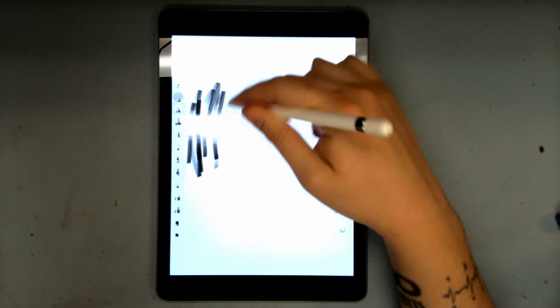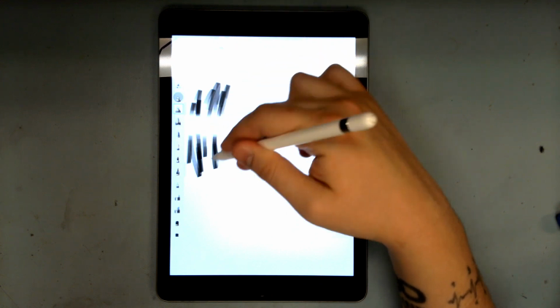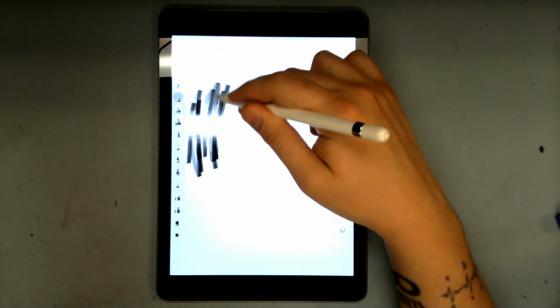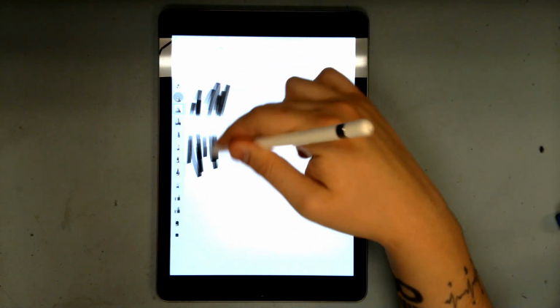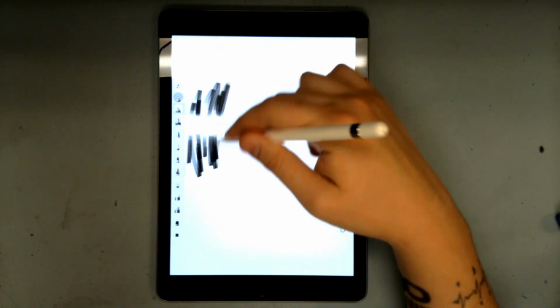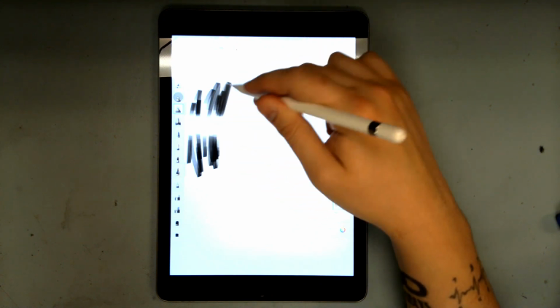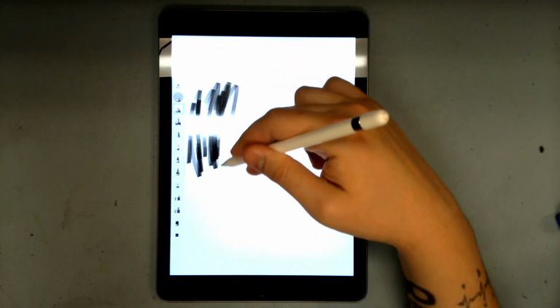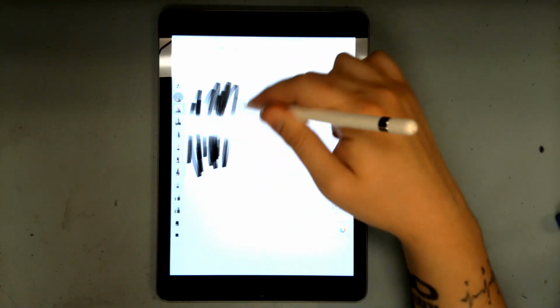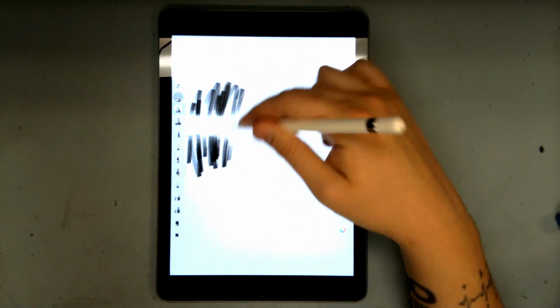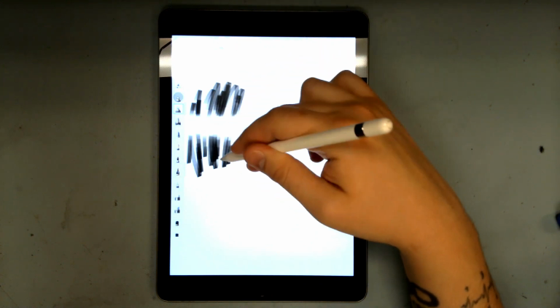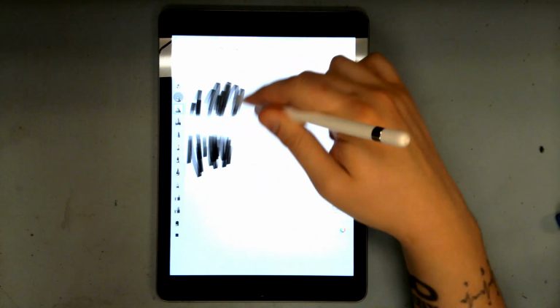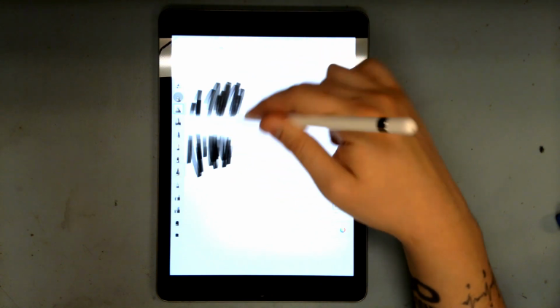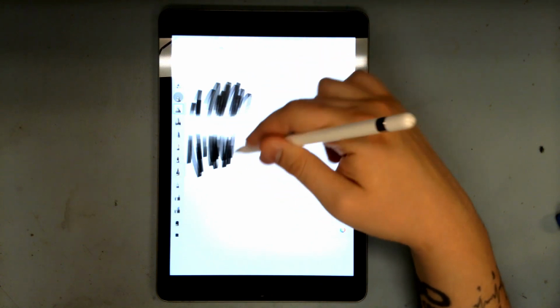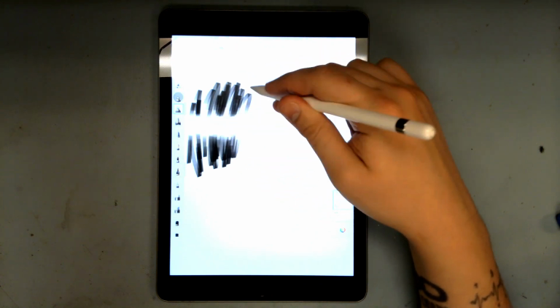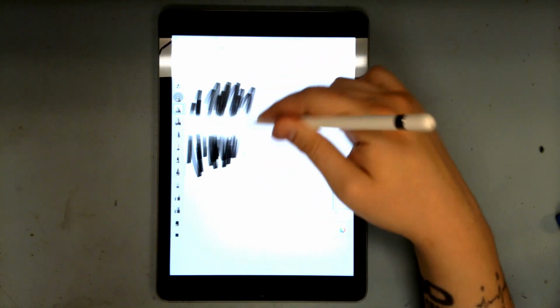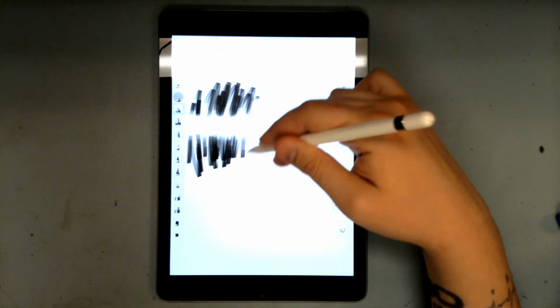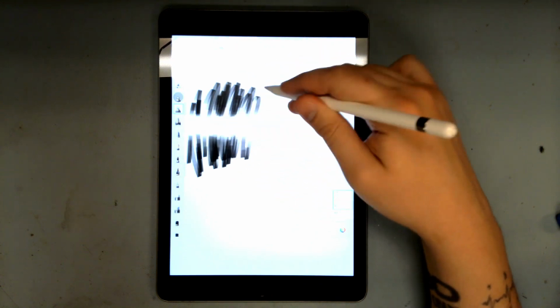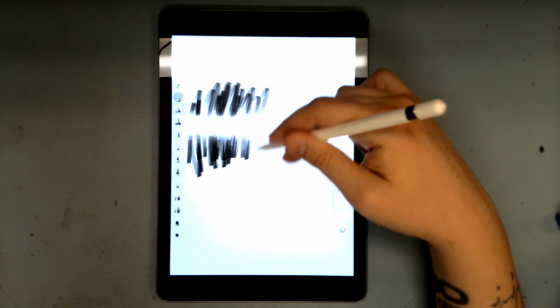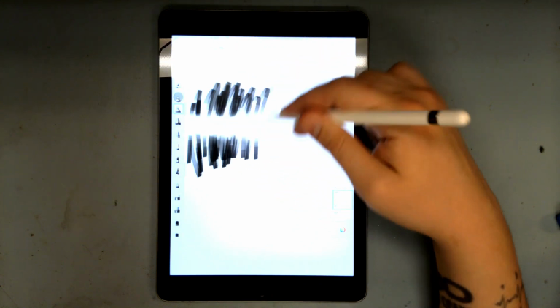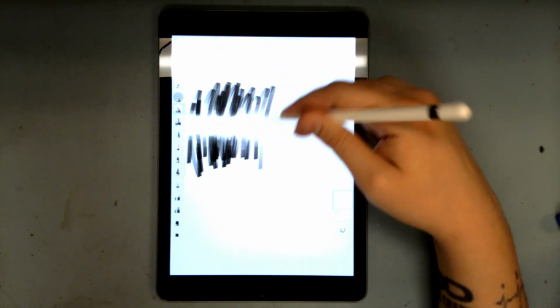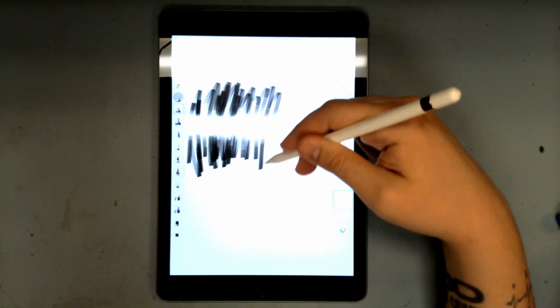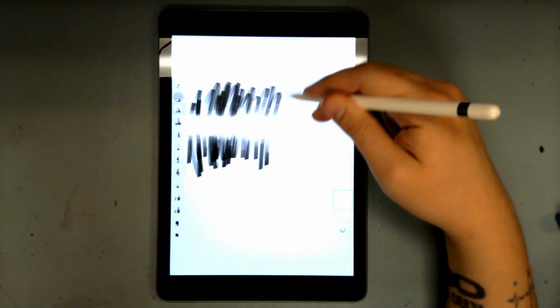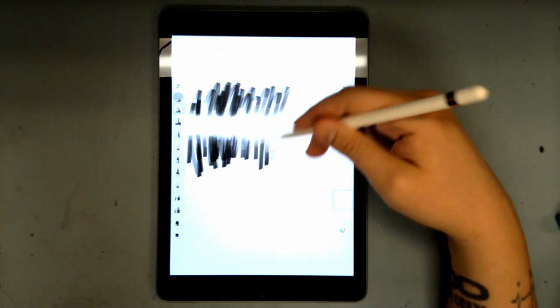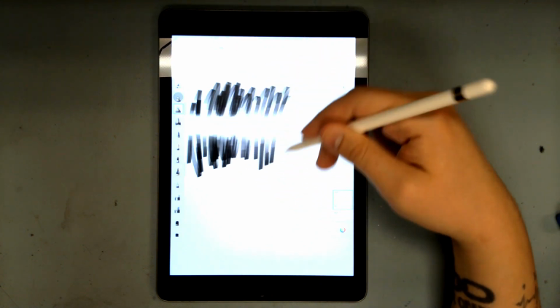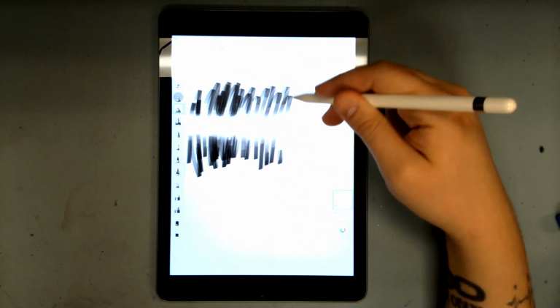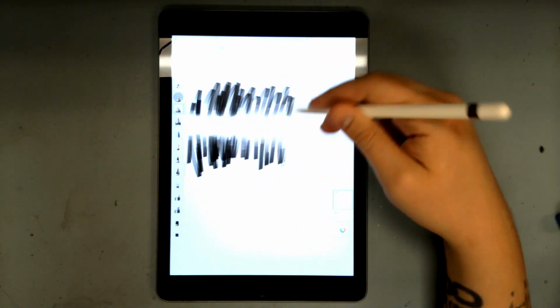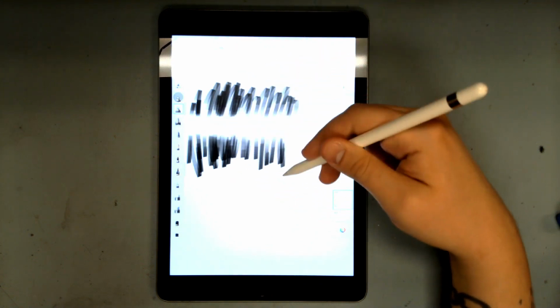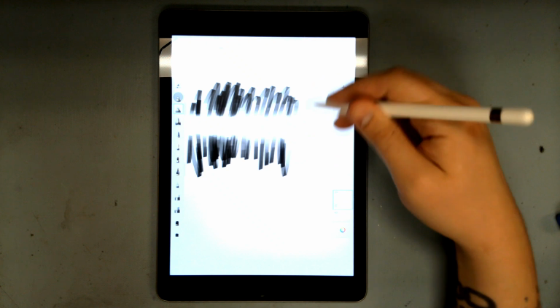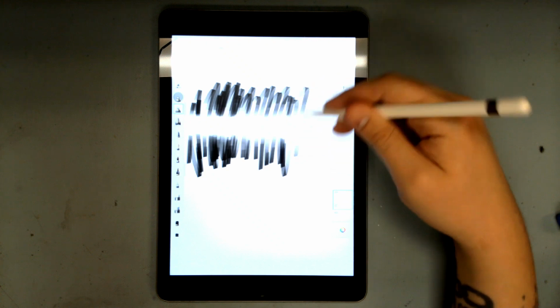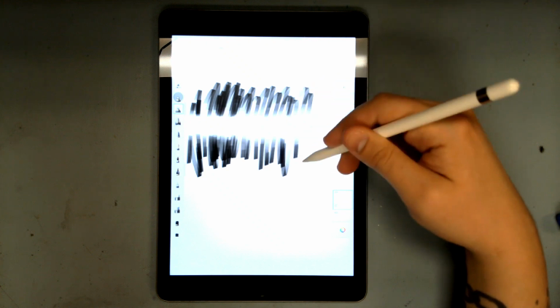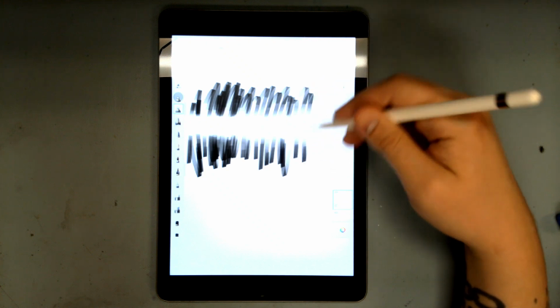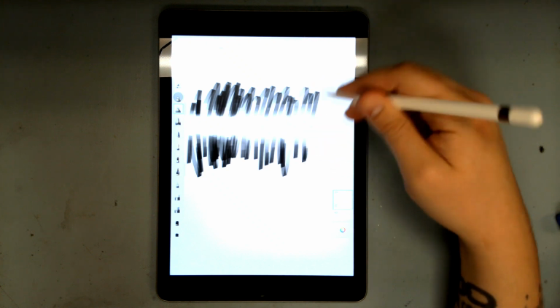I'll demonstrate the fault with the Apple Pencil. We have a band across the screen that is not registering anything.